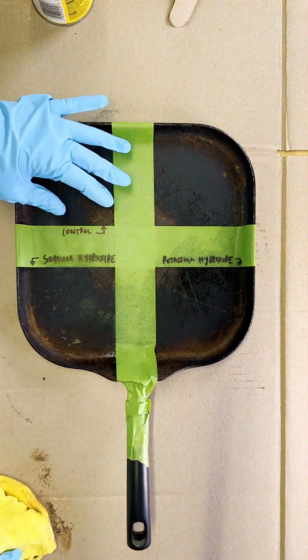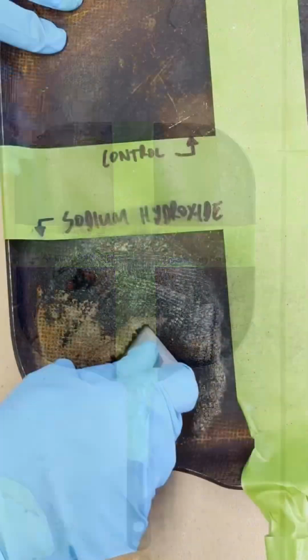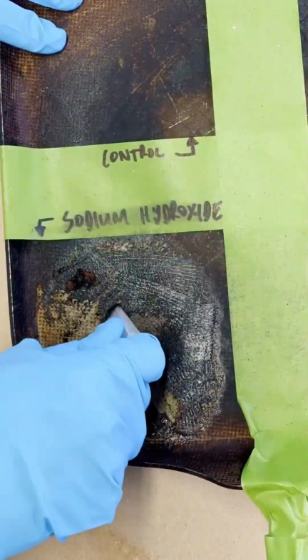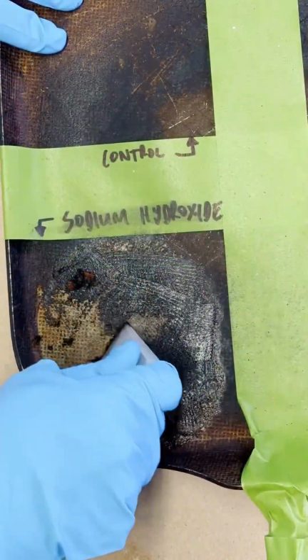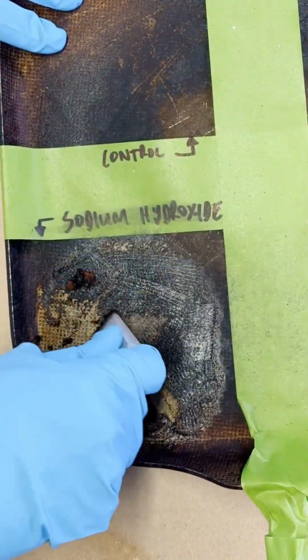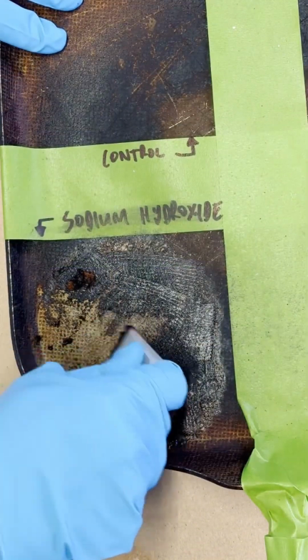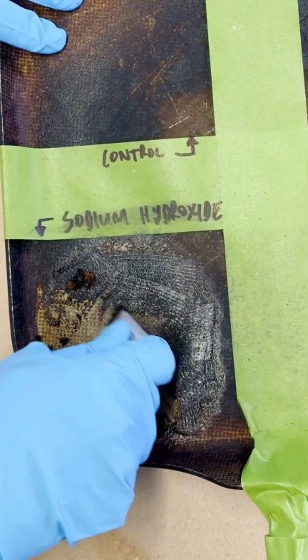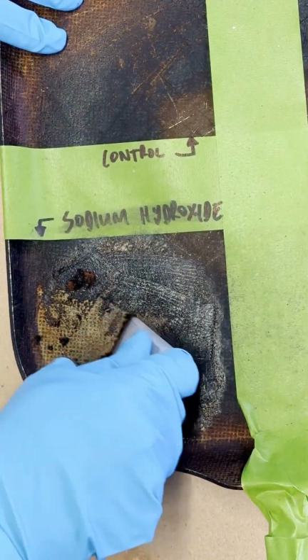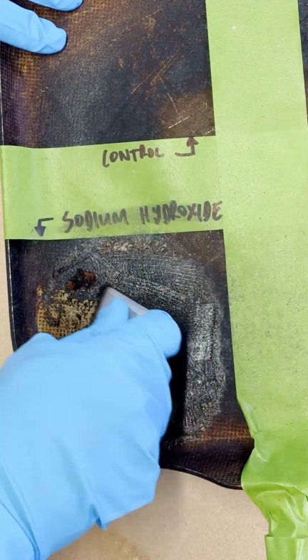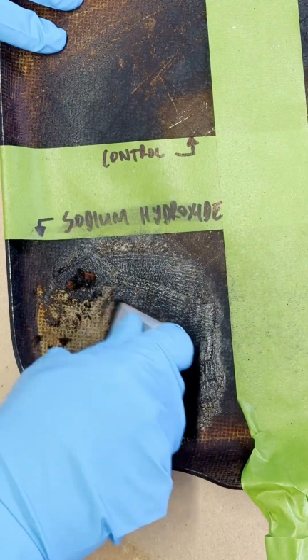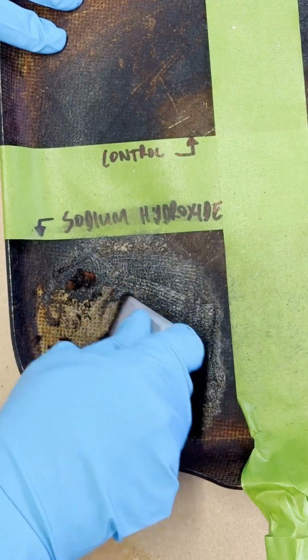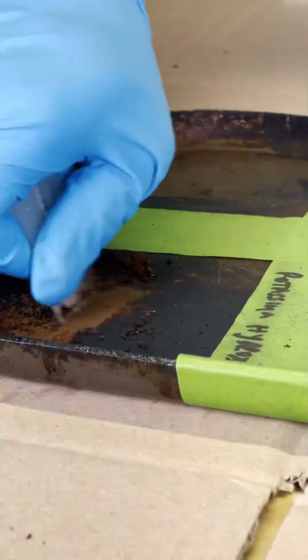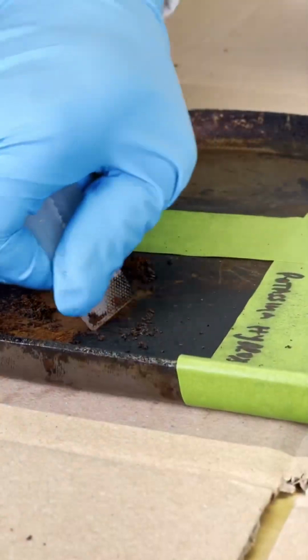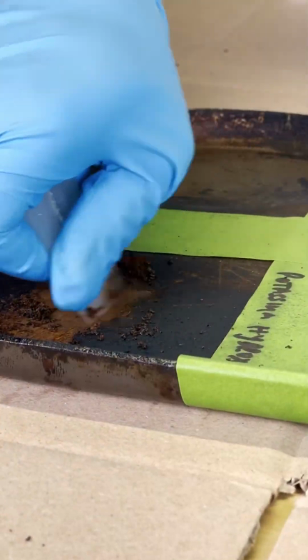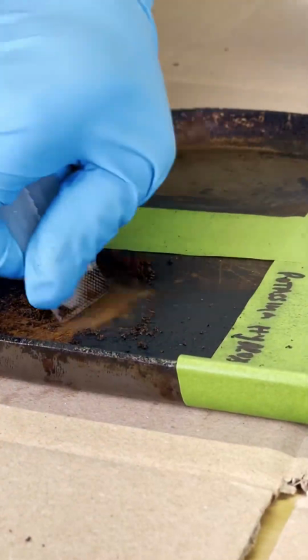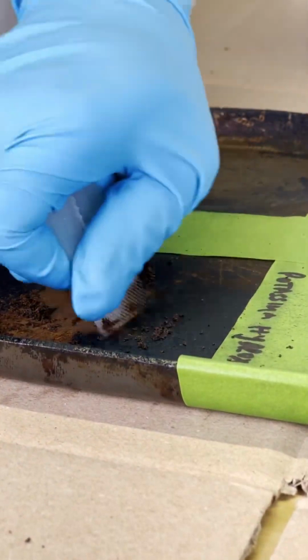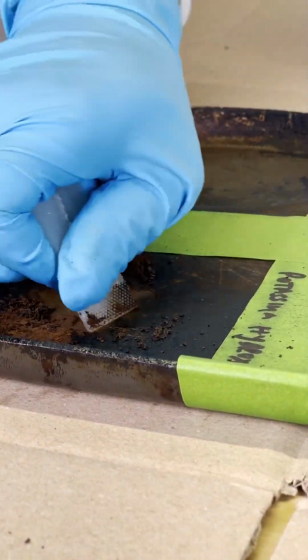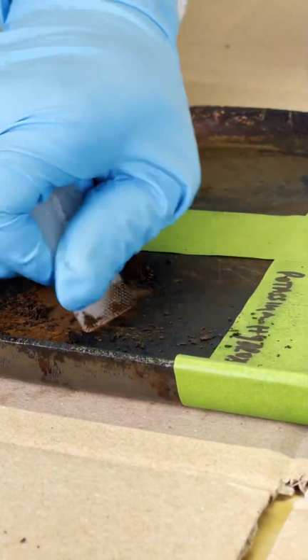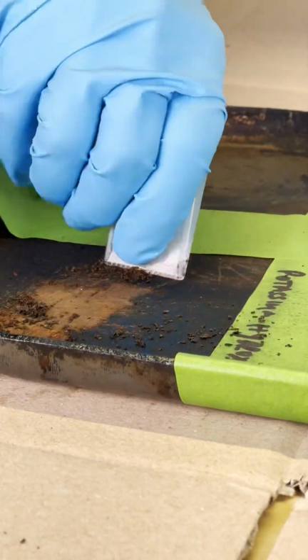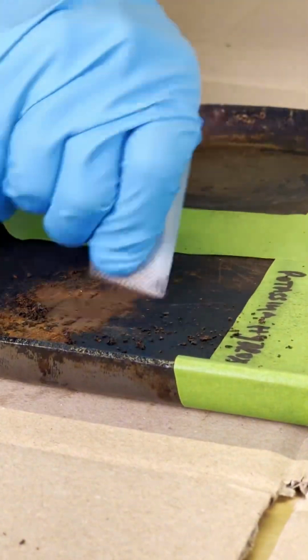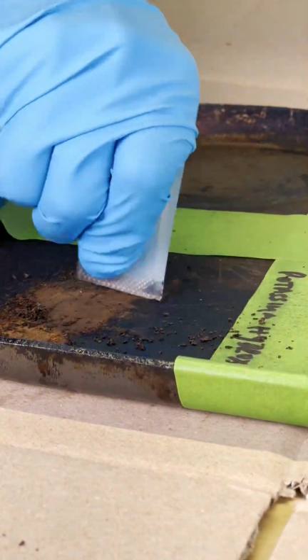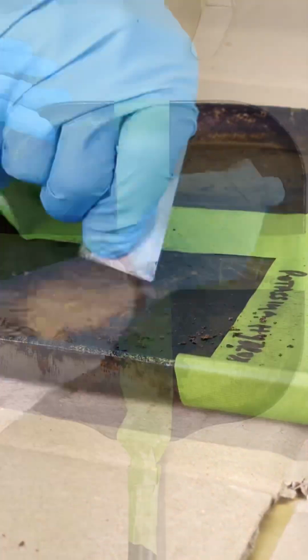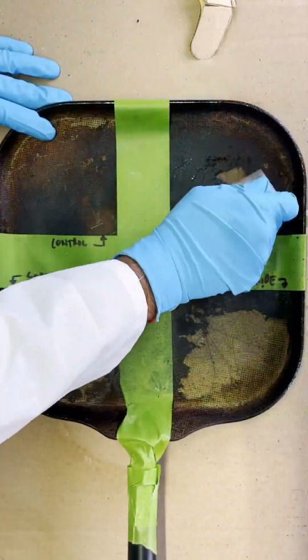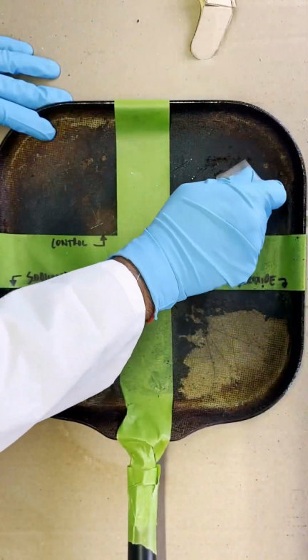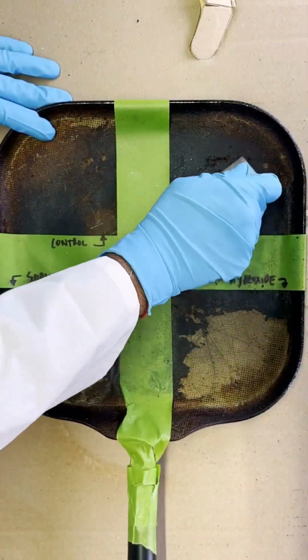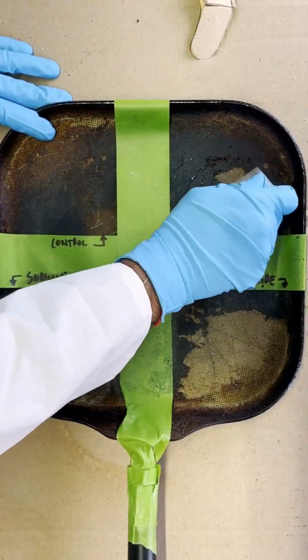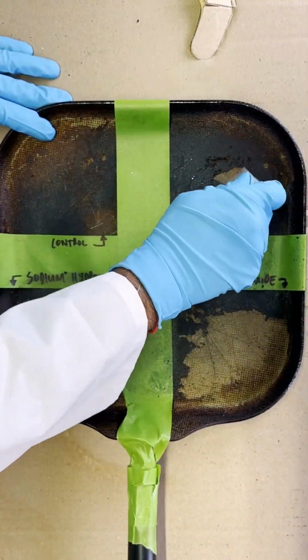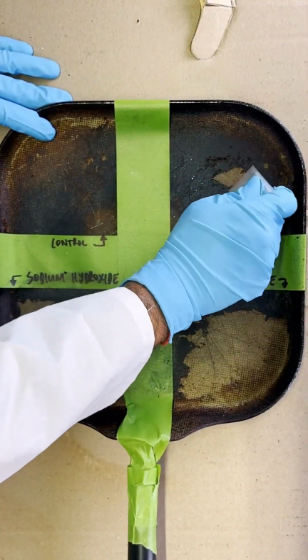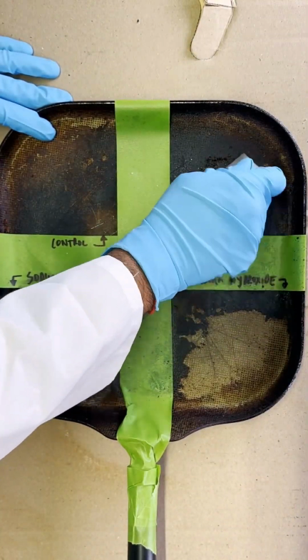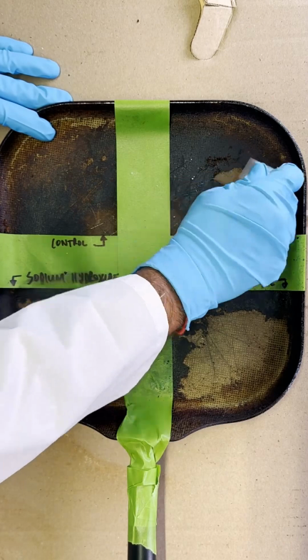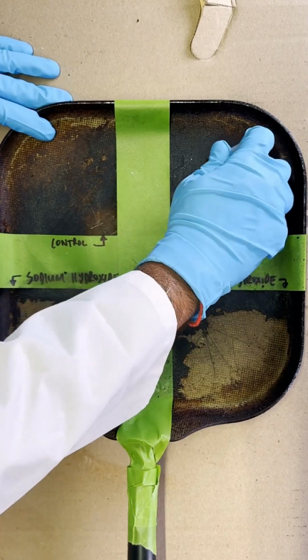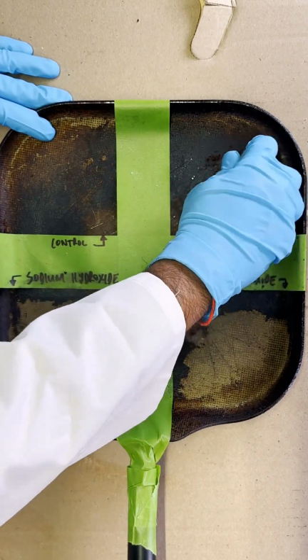To my surprise, as I scratched the surface, the layers of grease began to peel away. Without any solution, a small section started to peel. I realized I'd be scraping forever without help, and who has time for that?